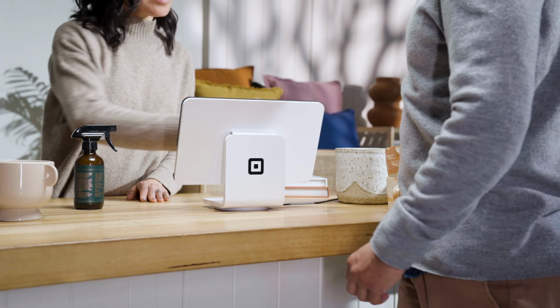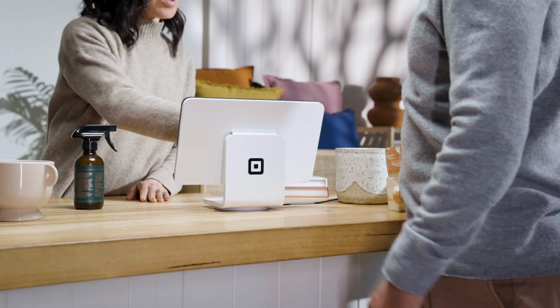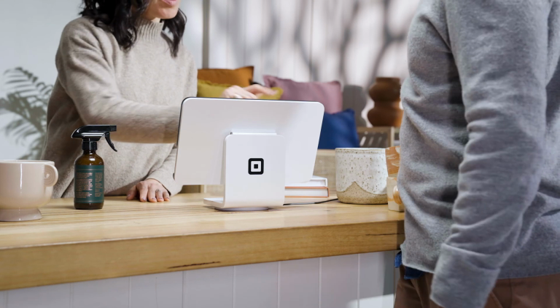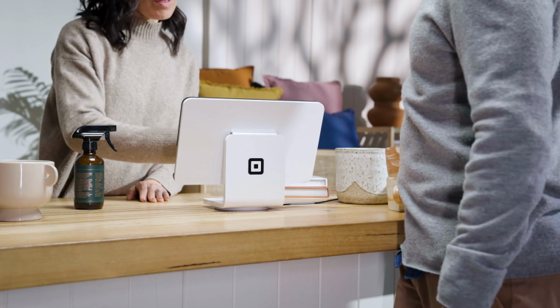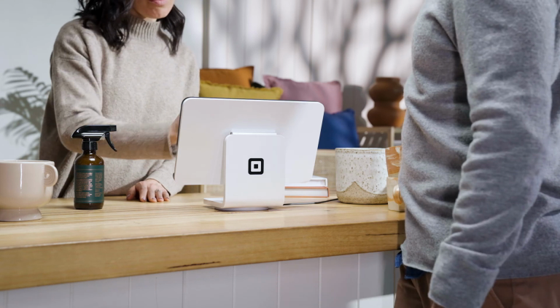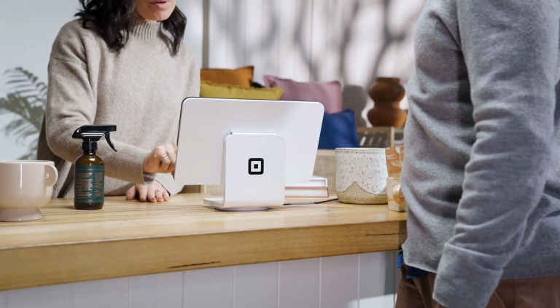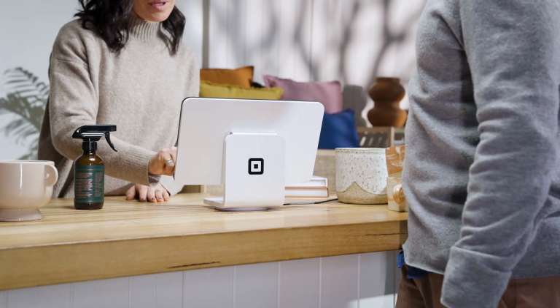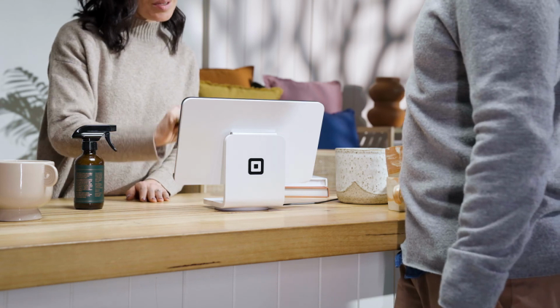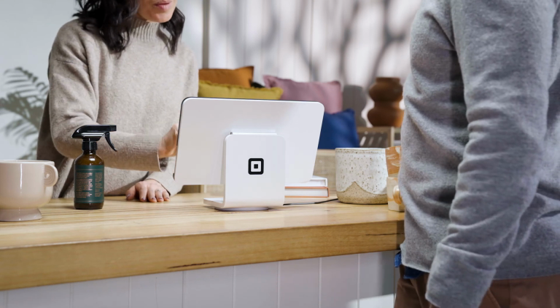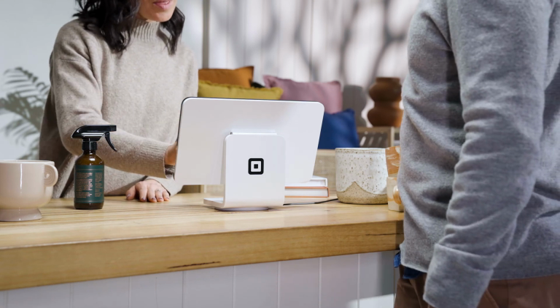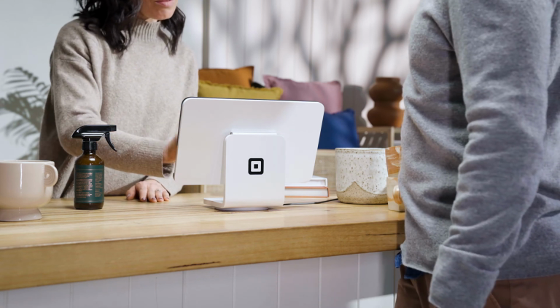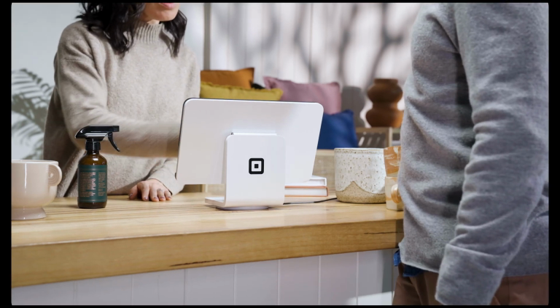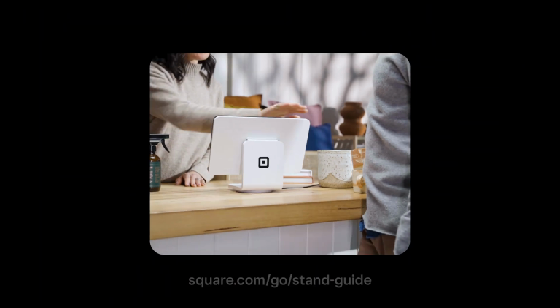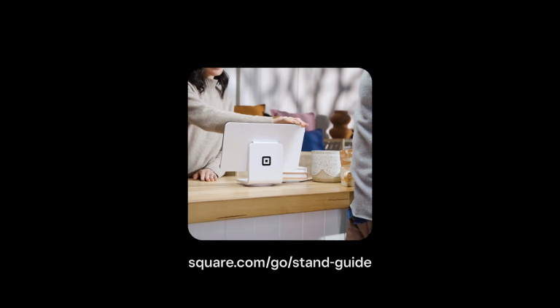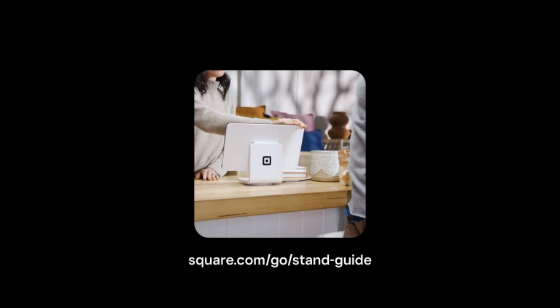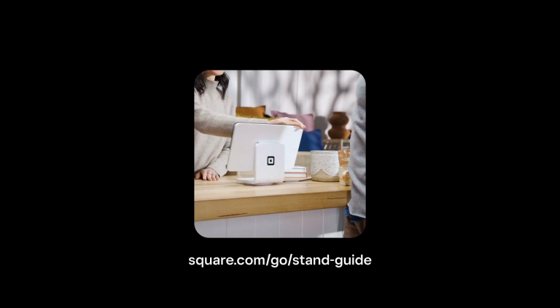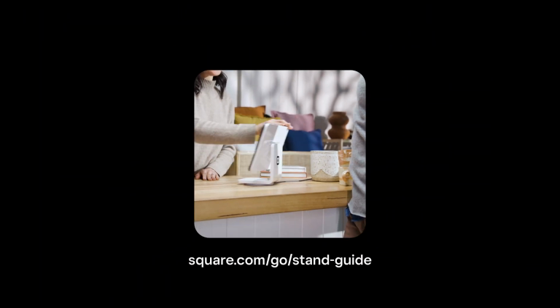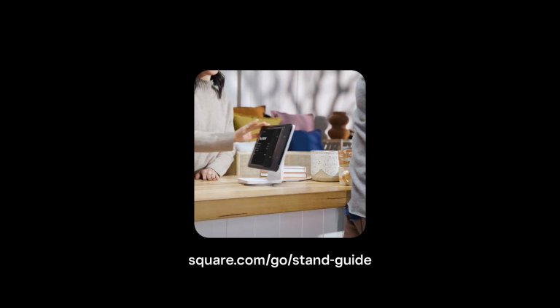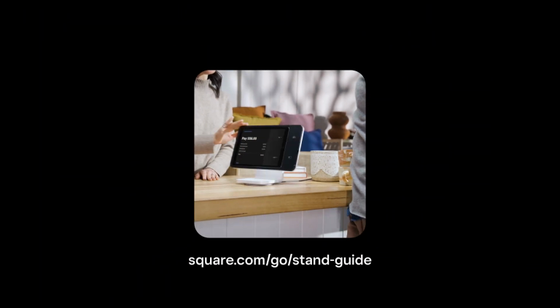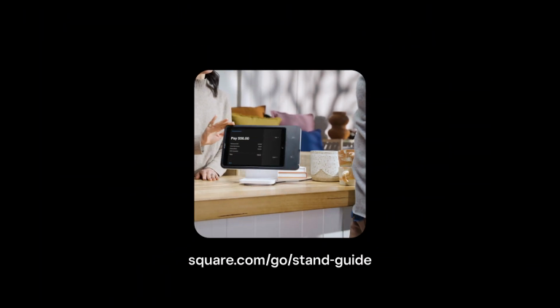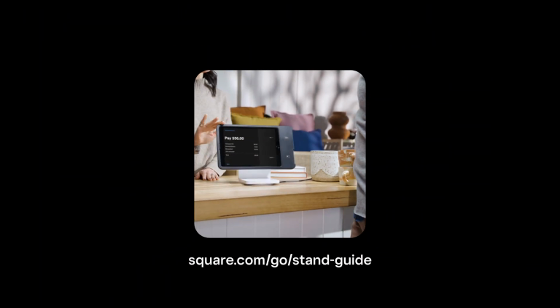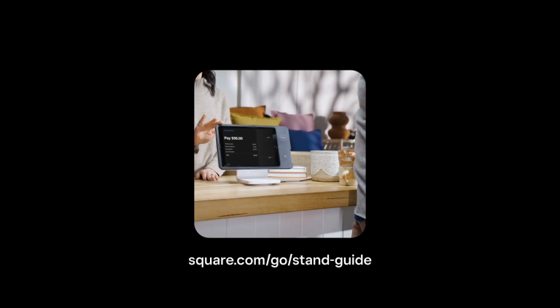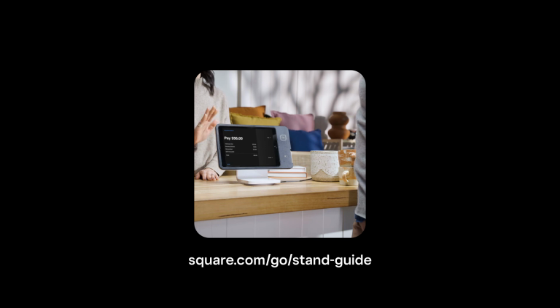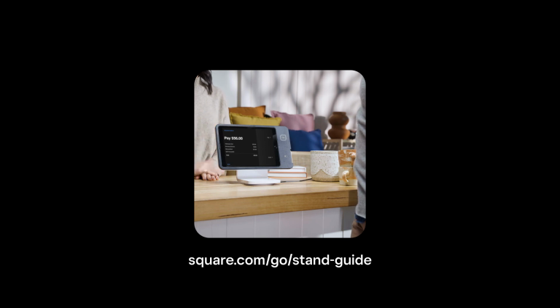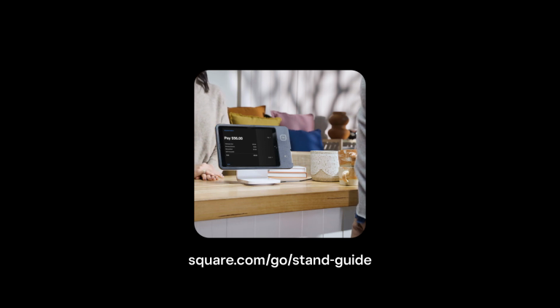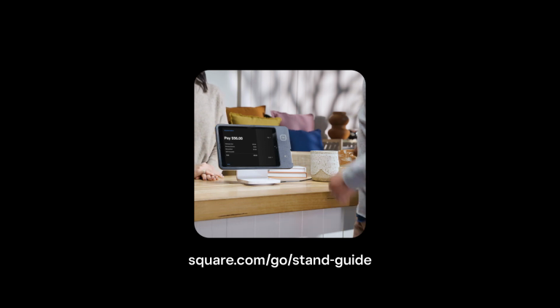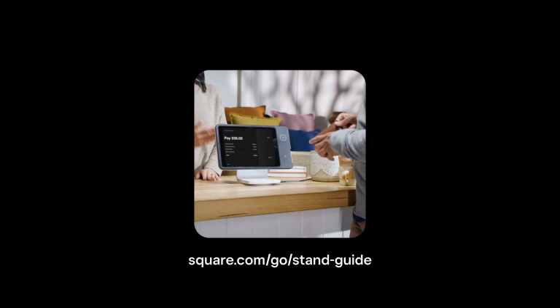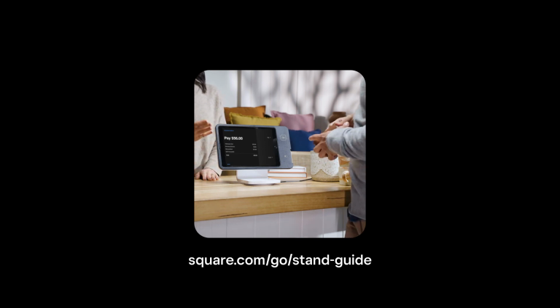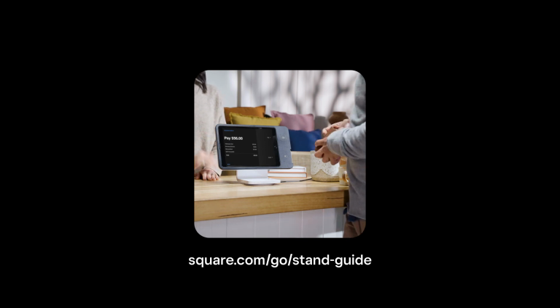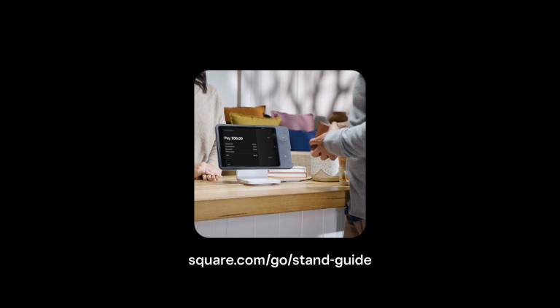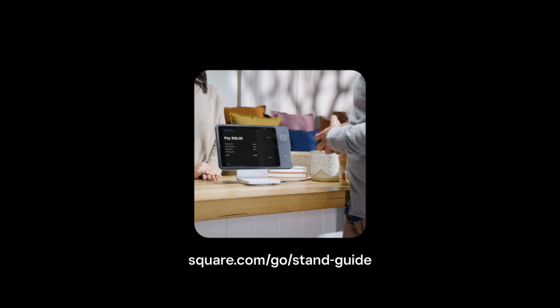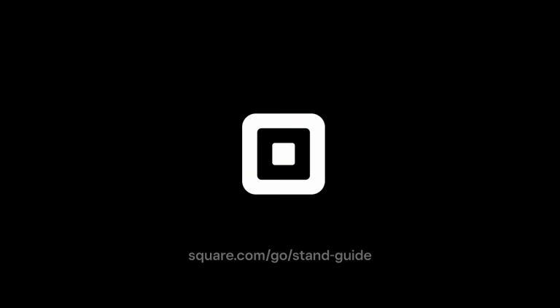To learn more about how to use your Square Stand, go to square.com/go/stand-guide.